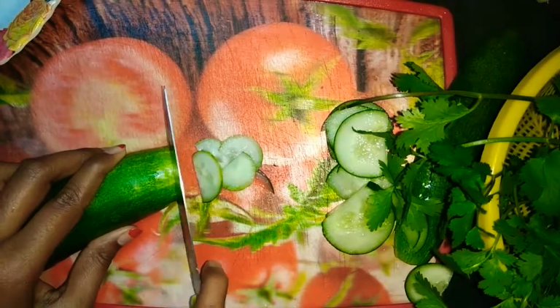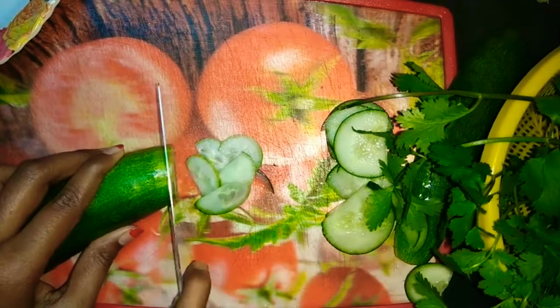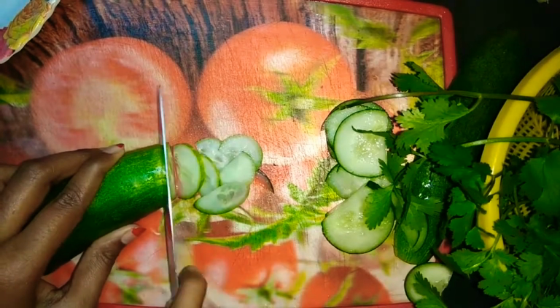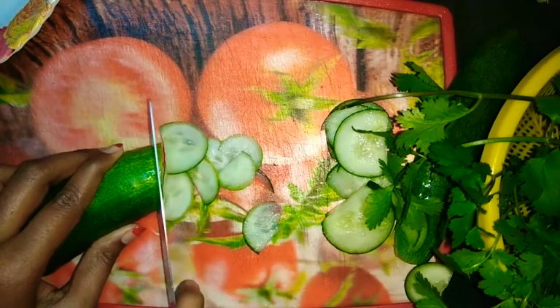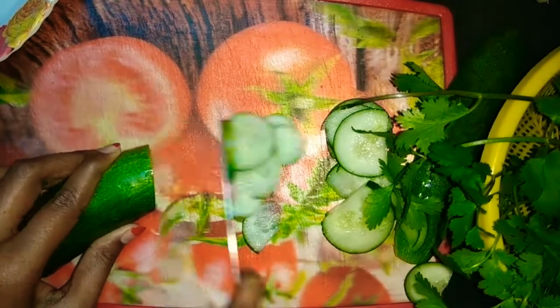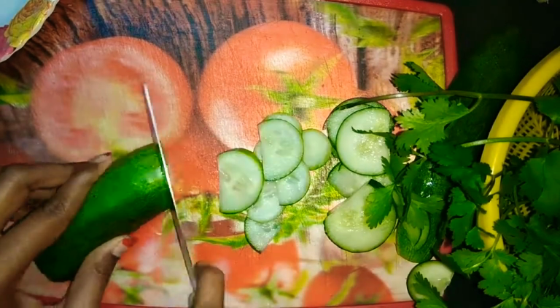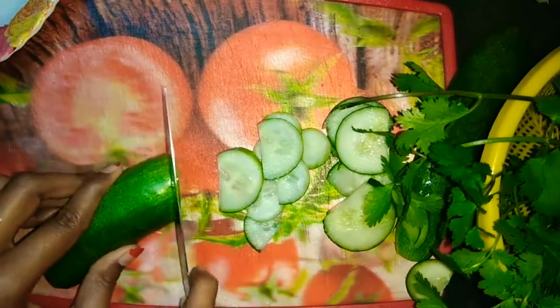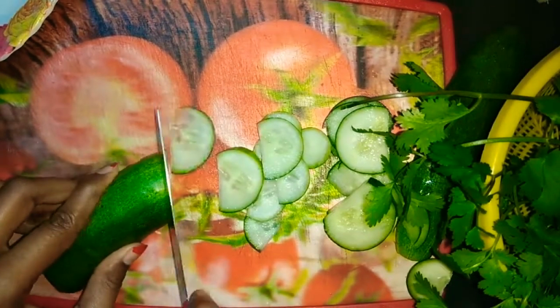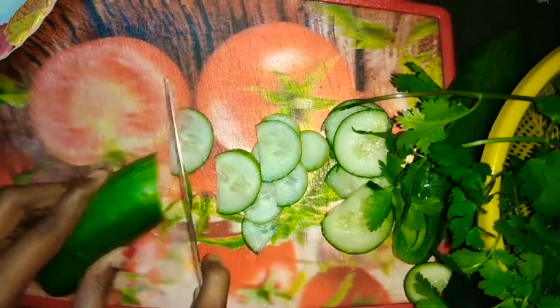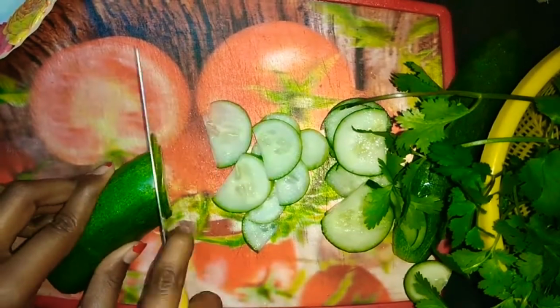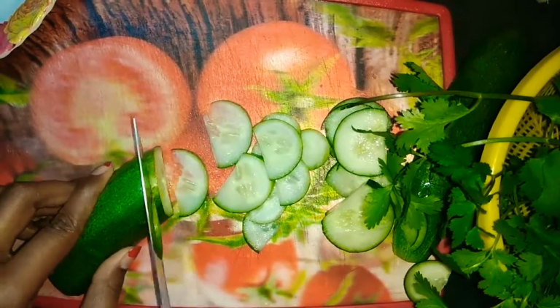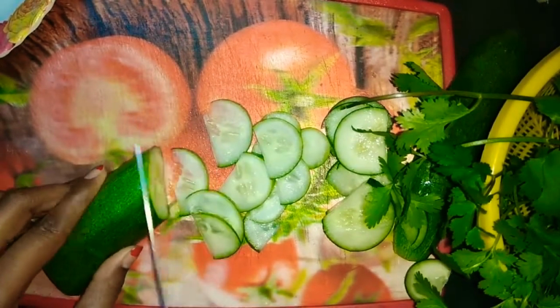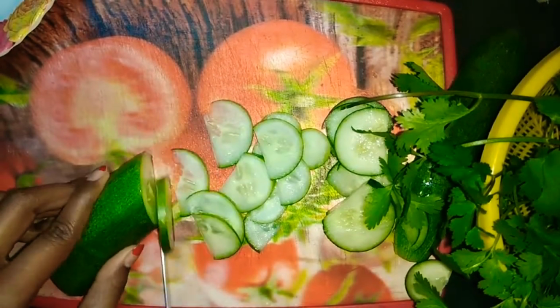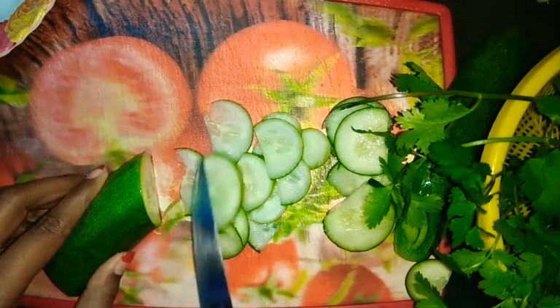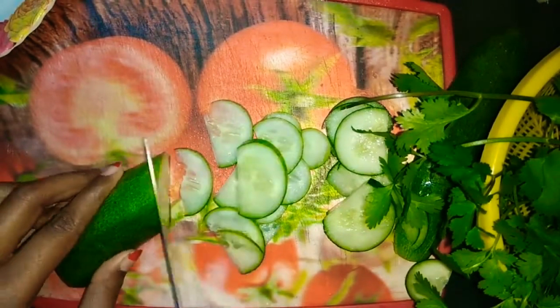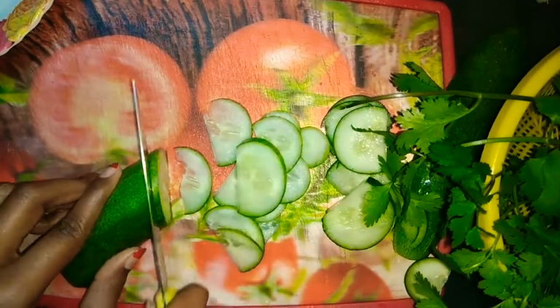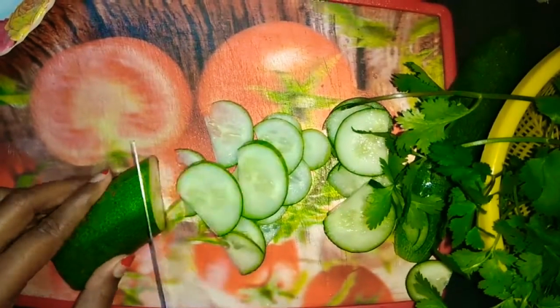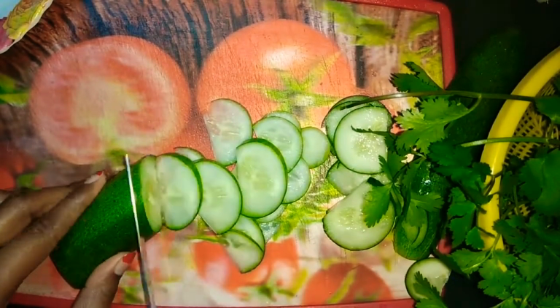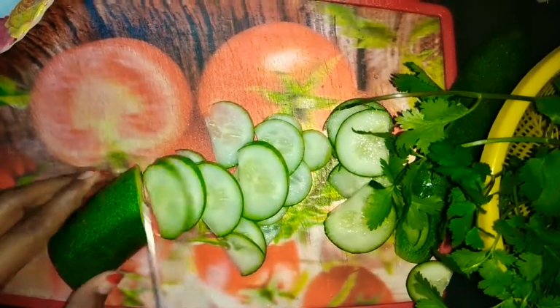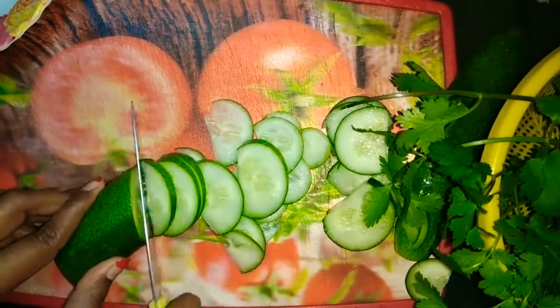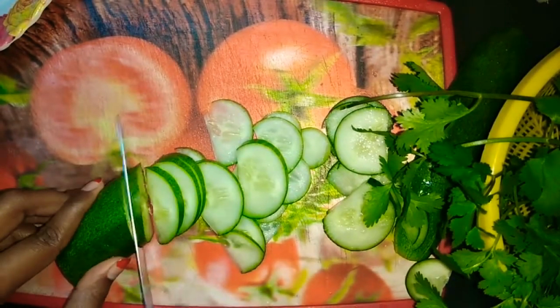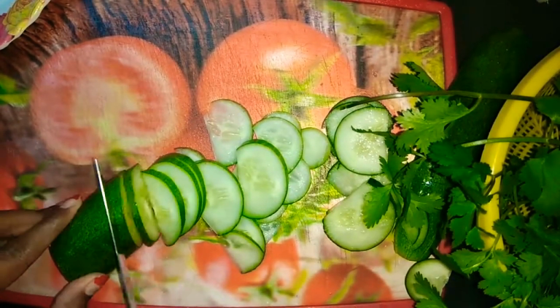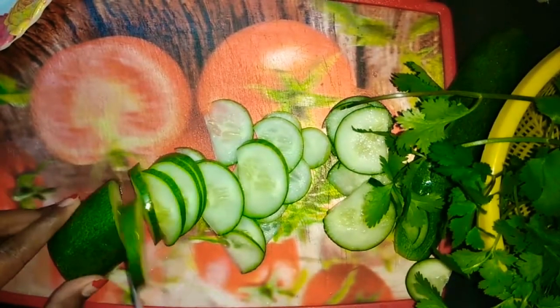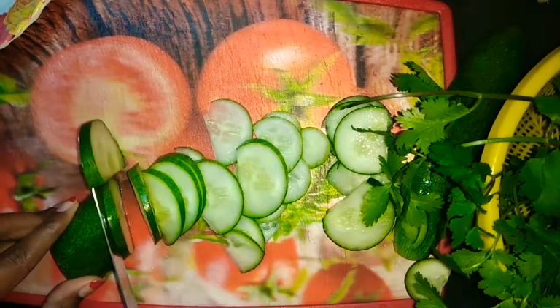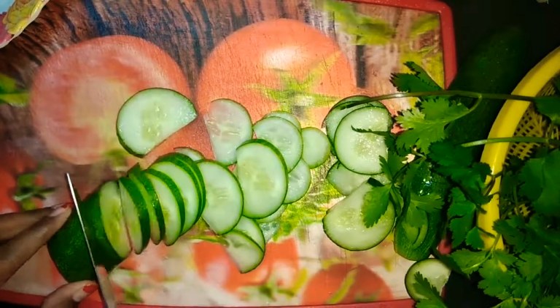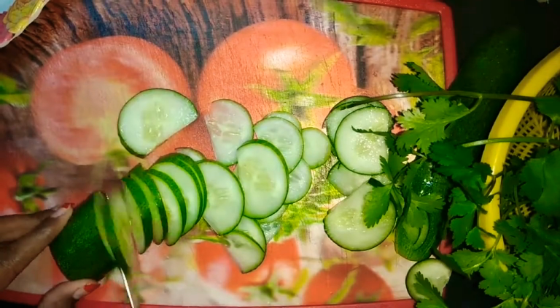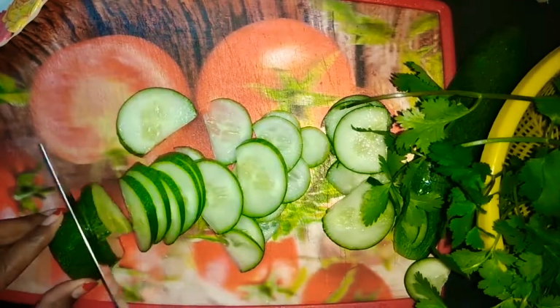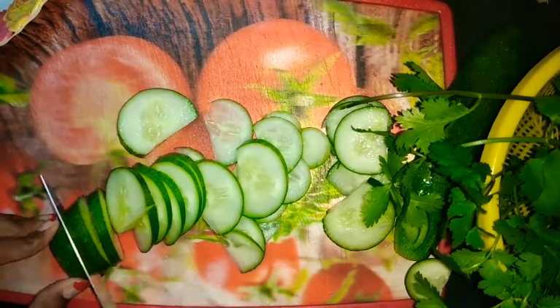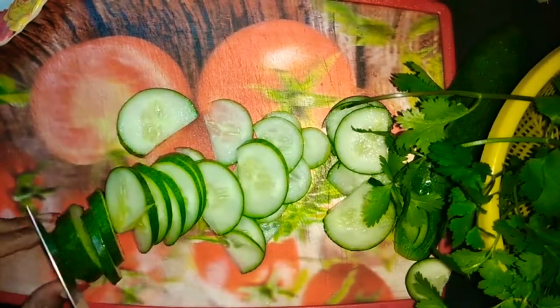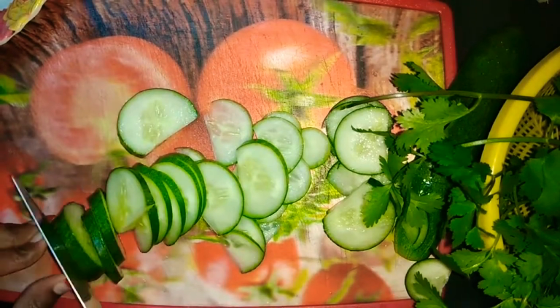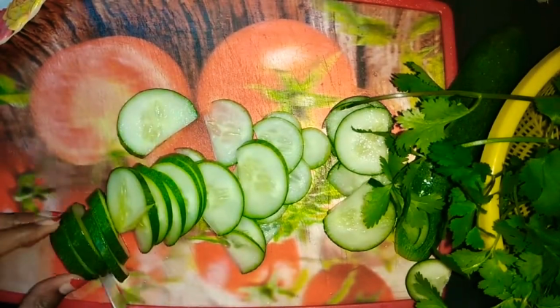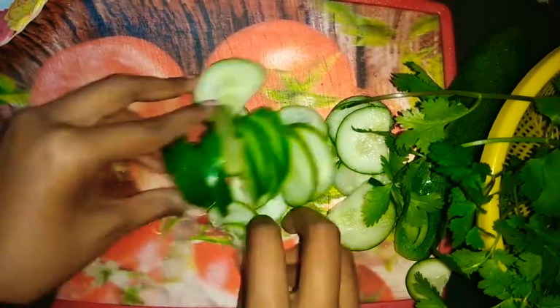Hey guys, it's Subhan here. Today's video is the most interesting and beautiful salad decoration.